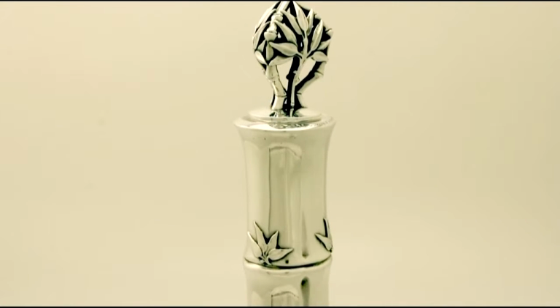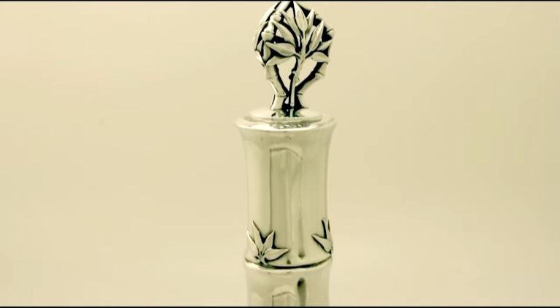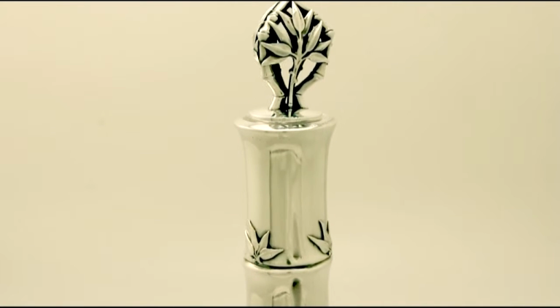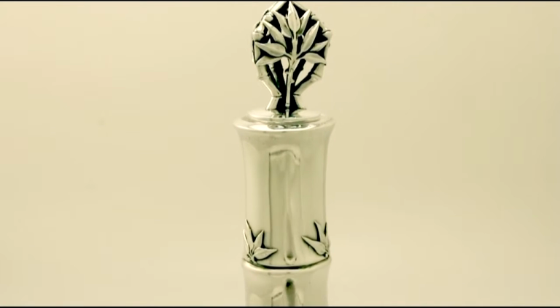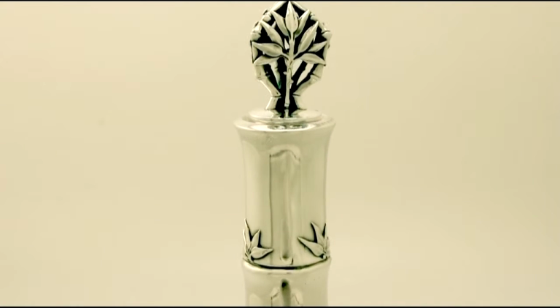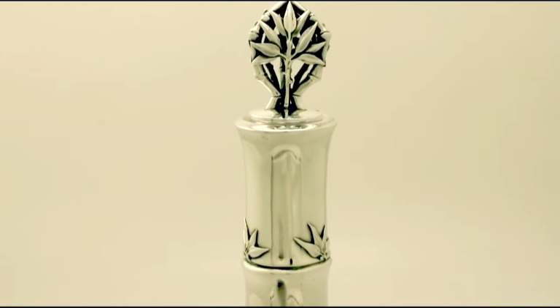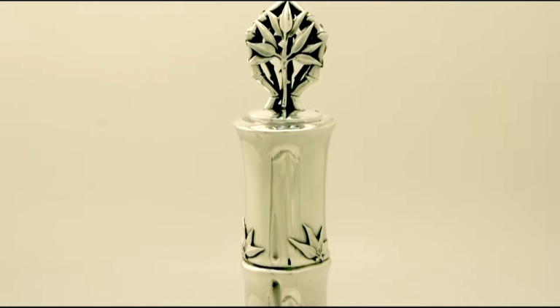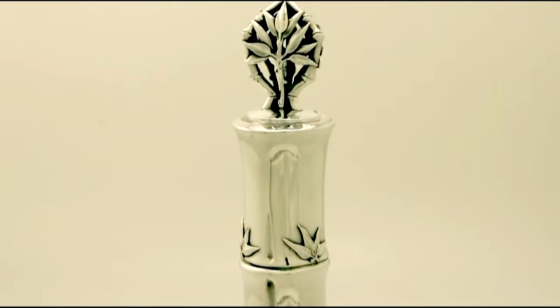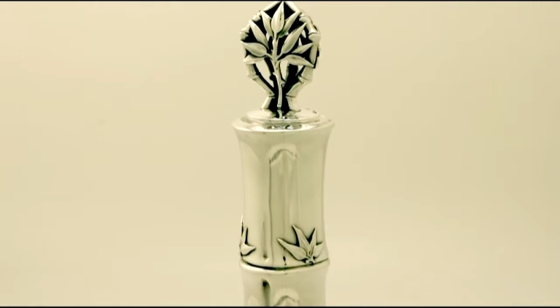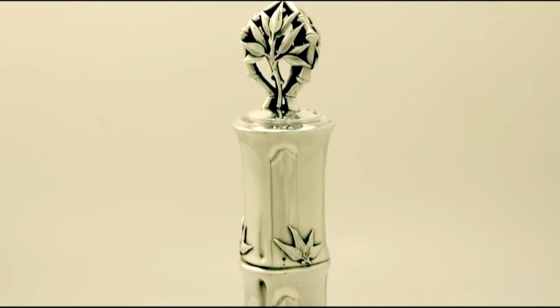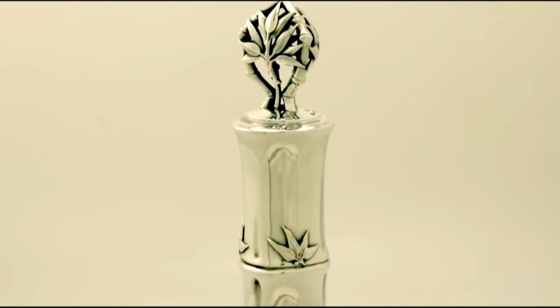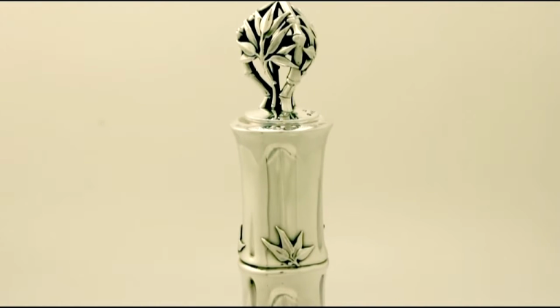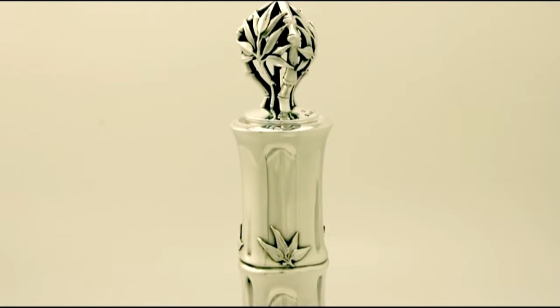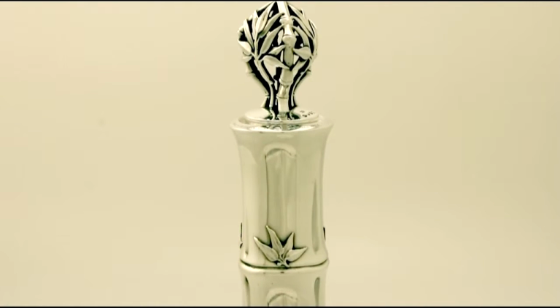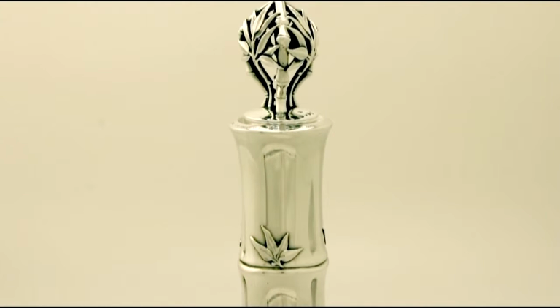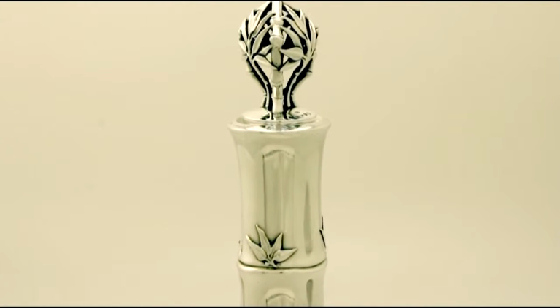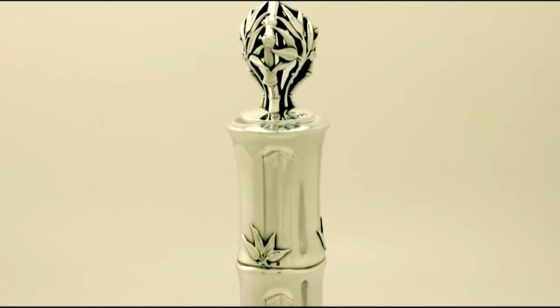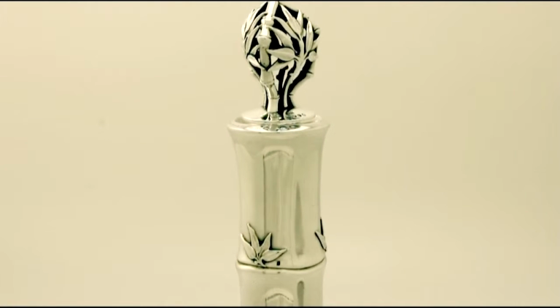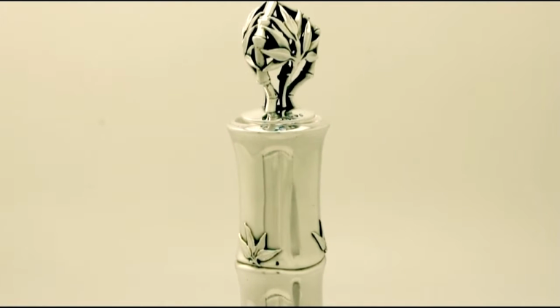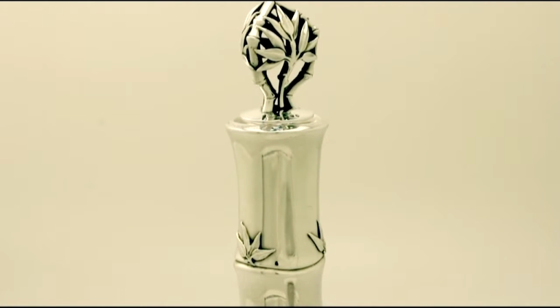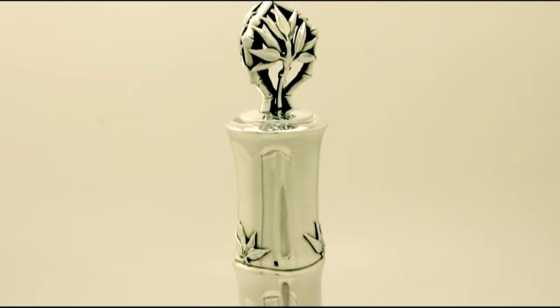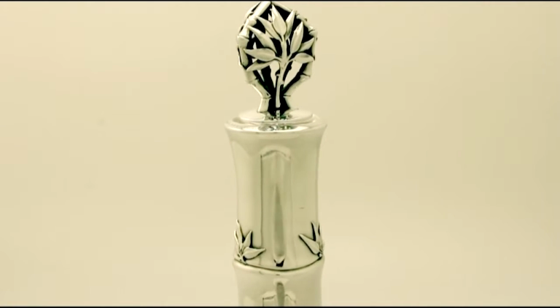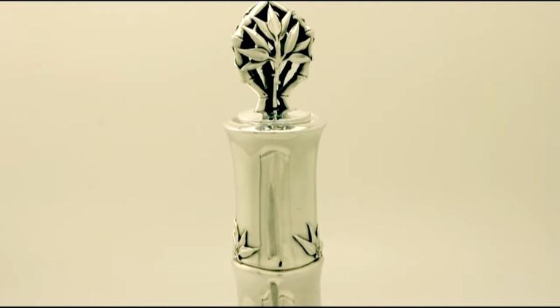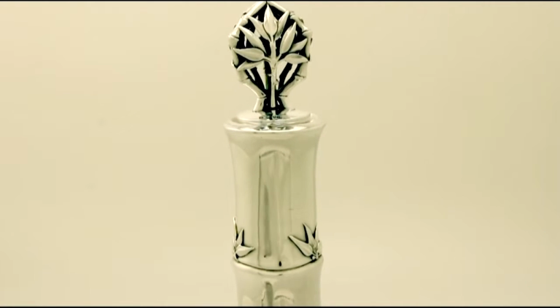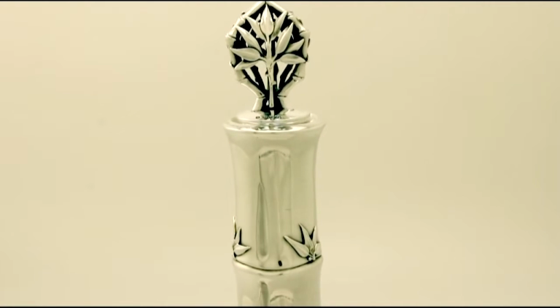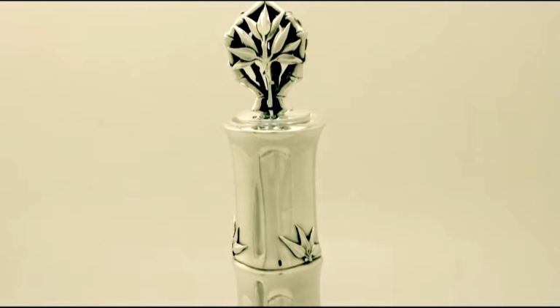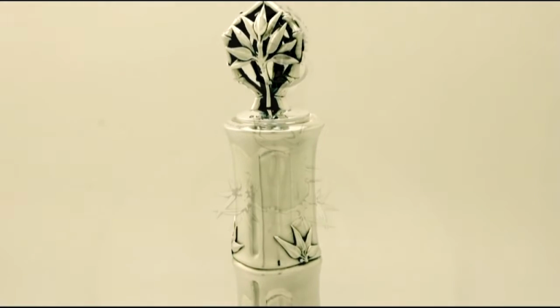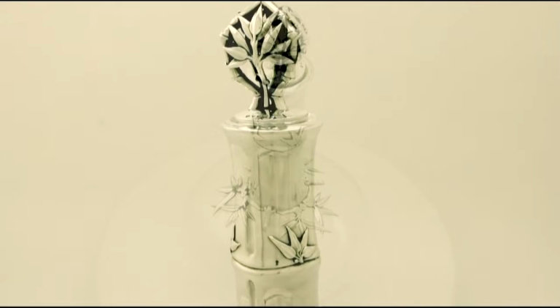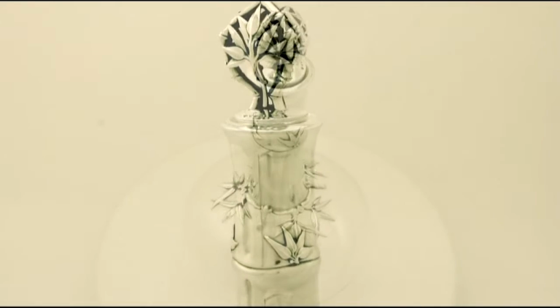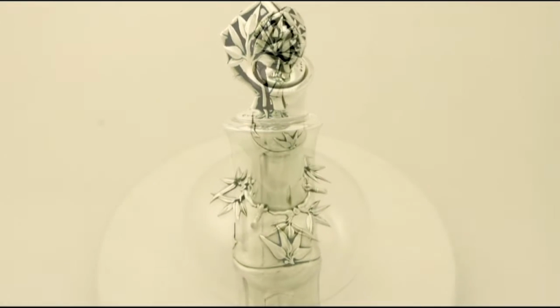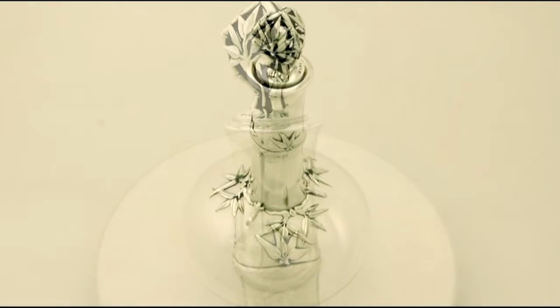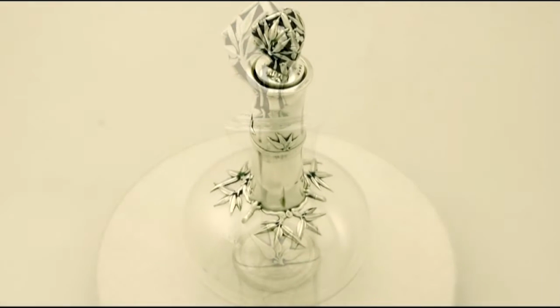It is fitted with the original hallmarked, and also impressive, pierced bamboo decorated stopper.